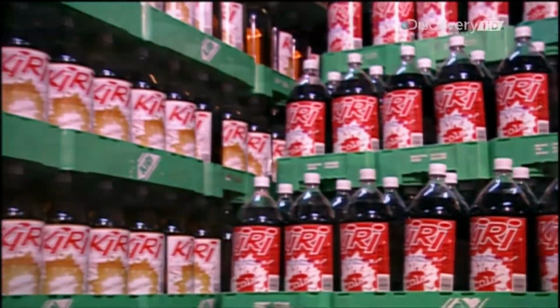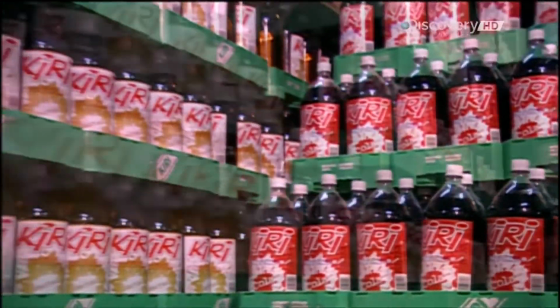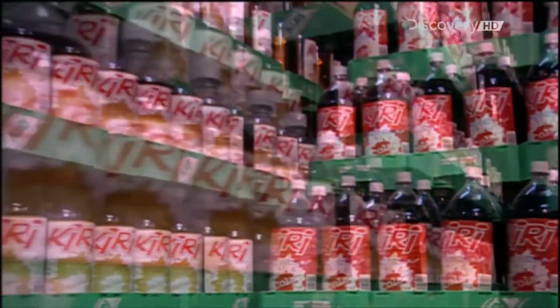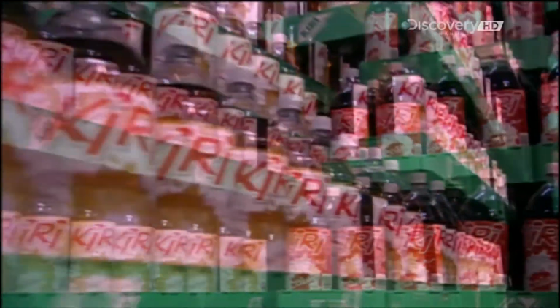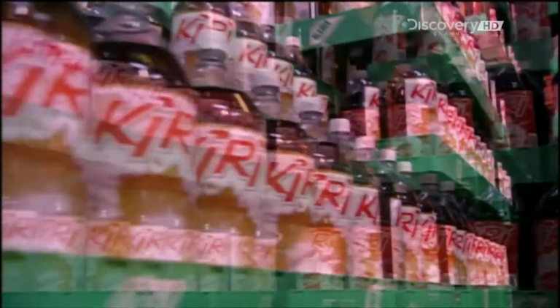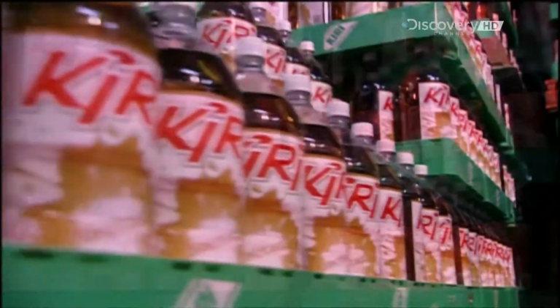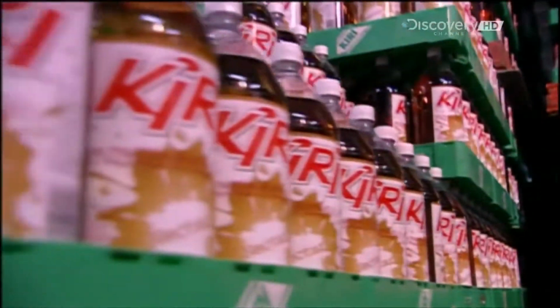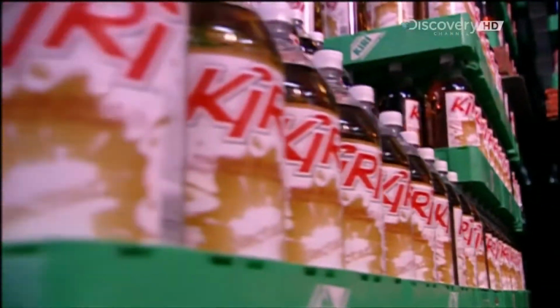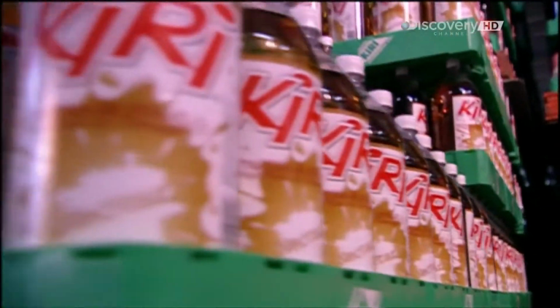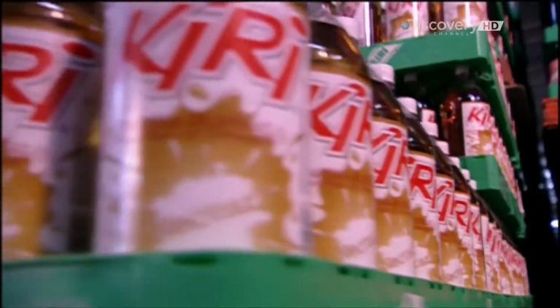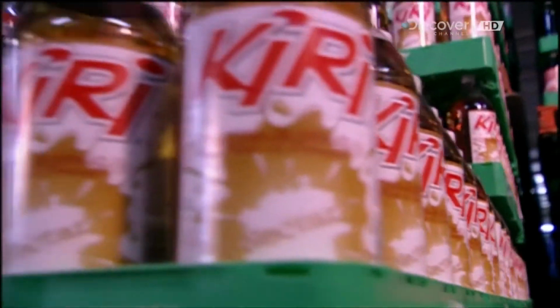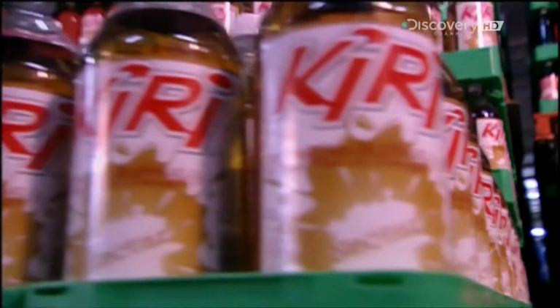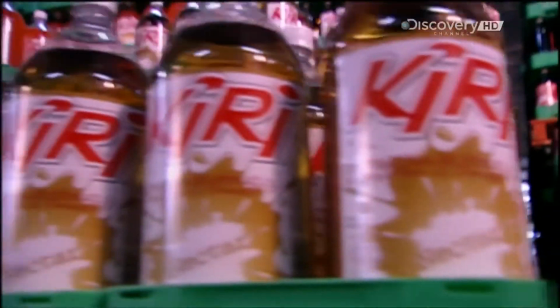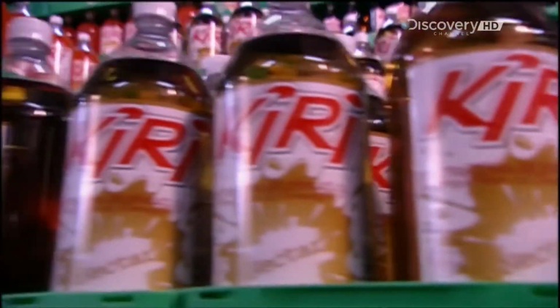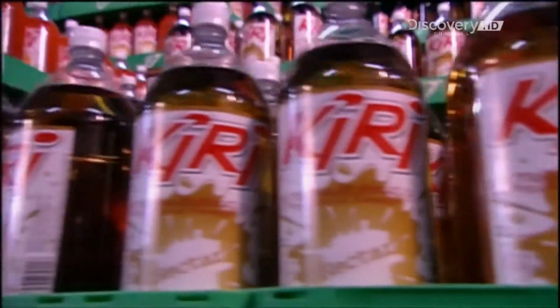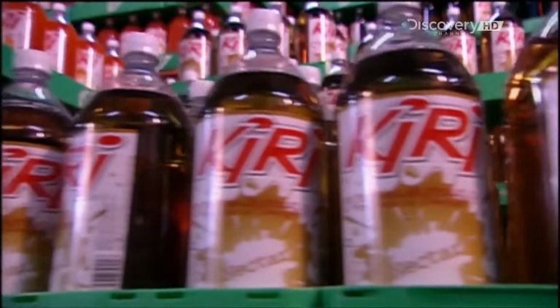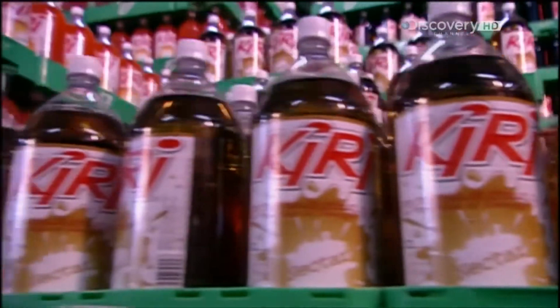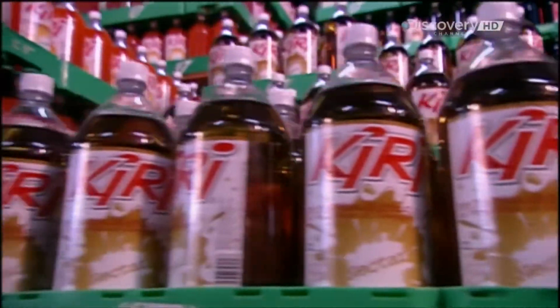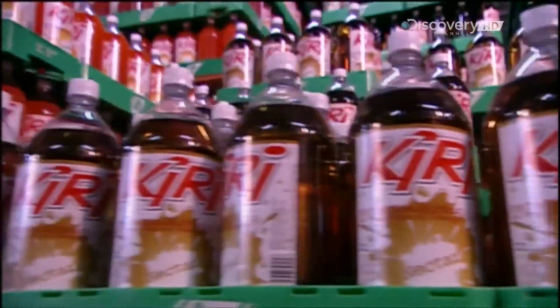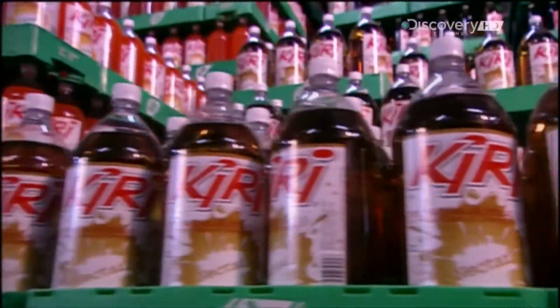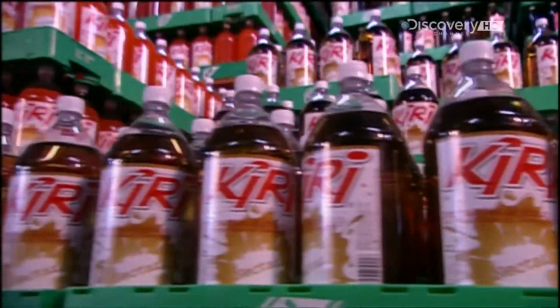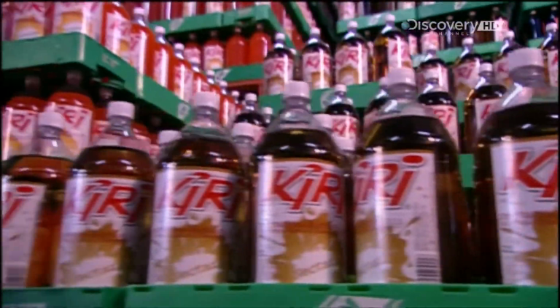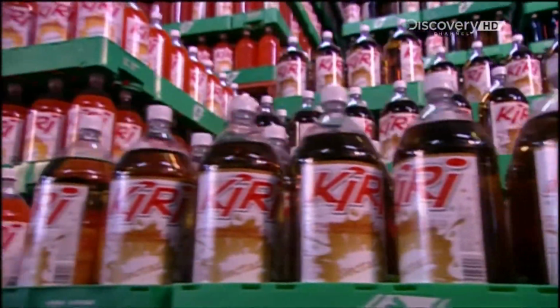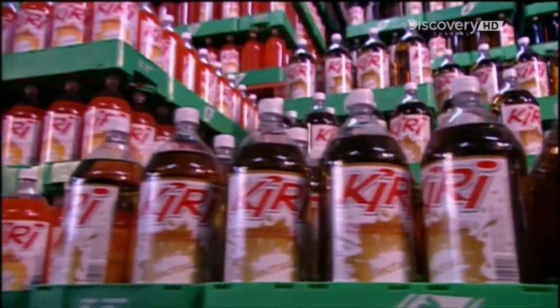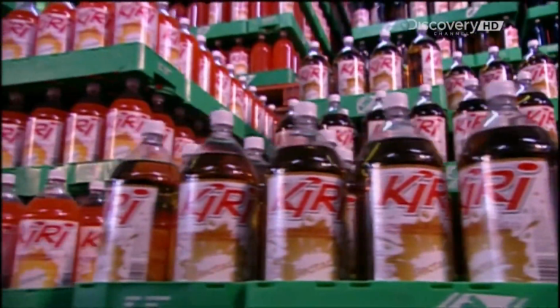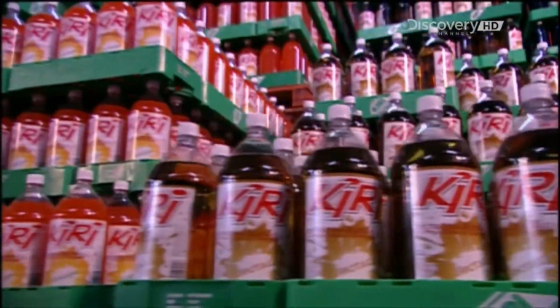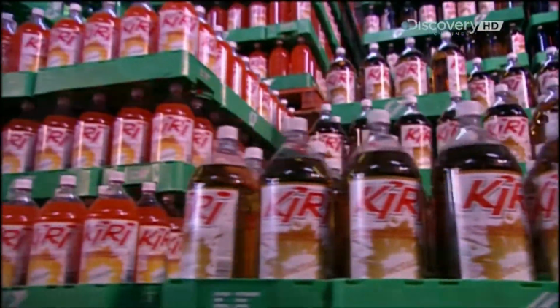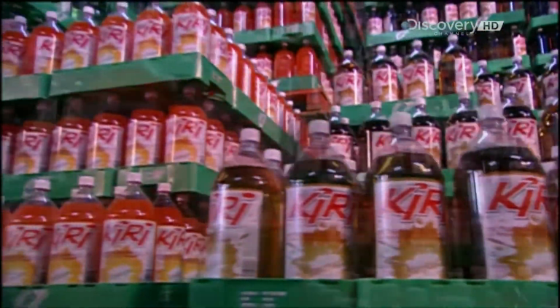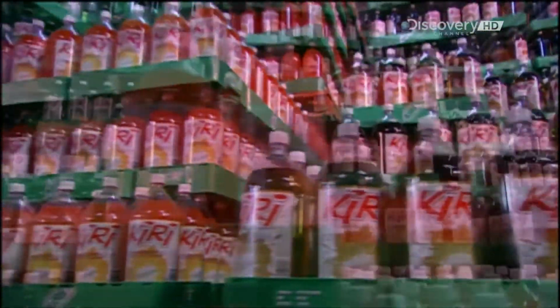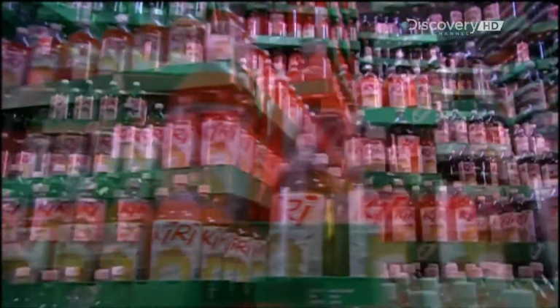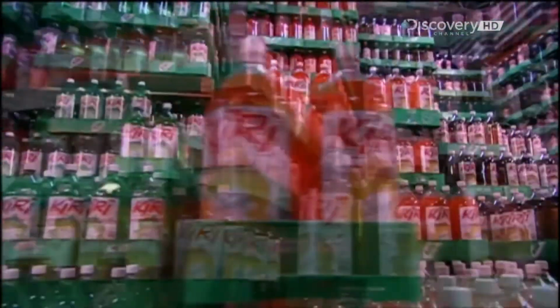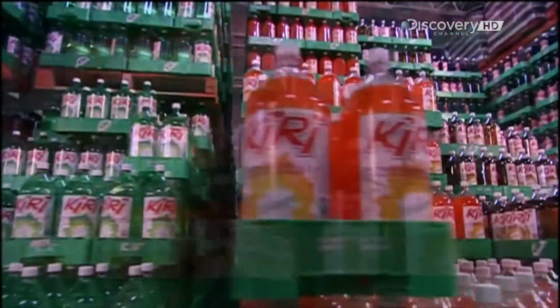So next time you fancy a fizzy drink, all you need to do is pop to the shop.